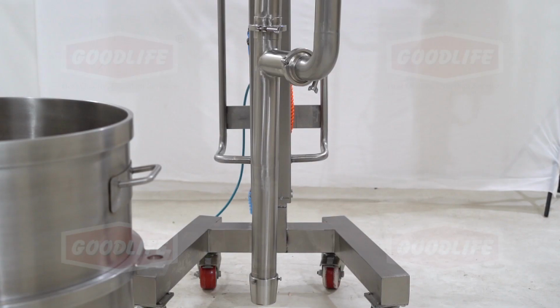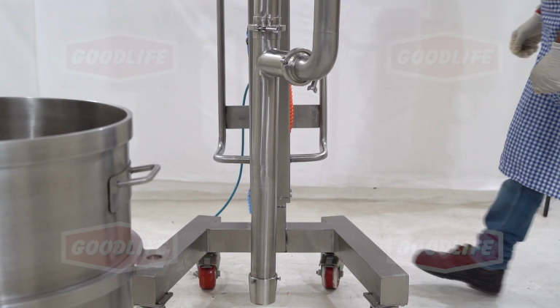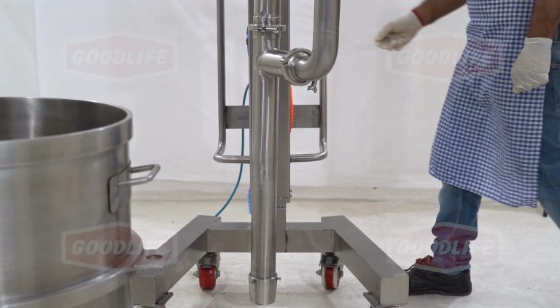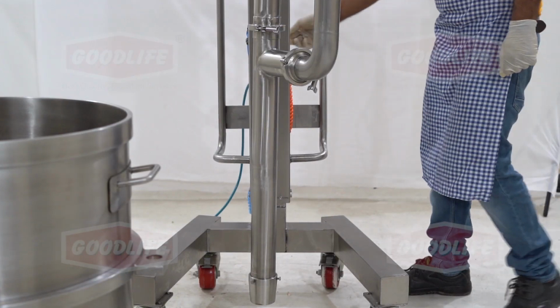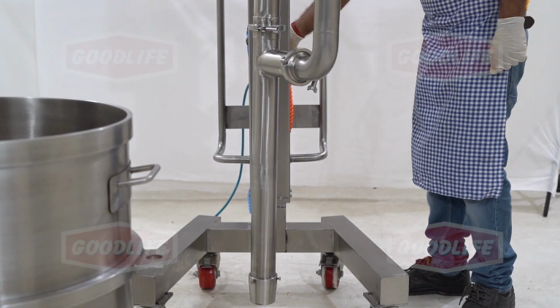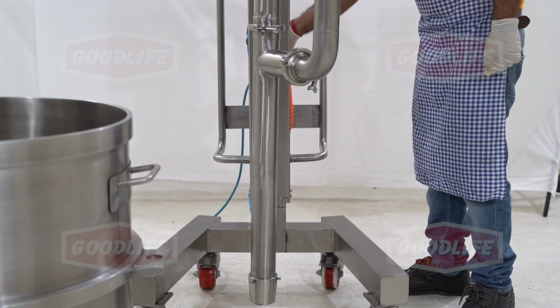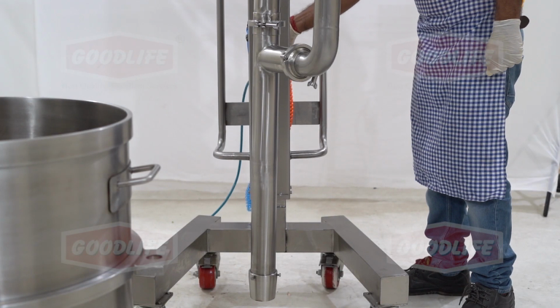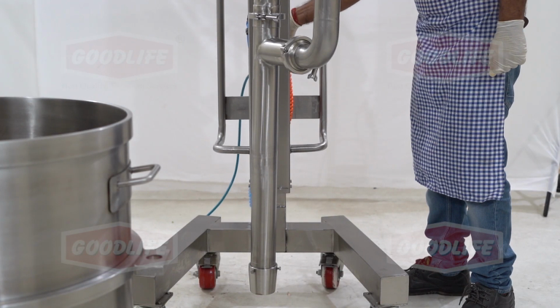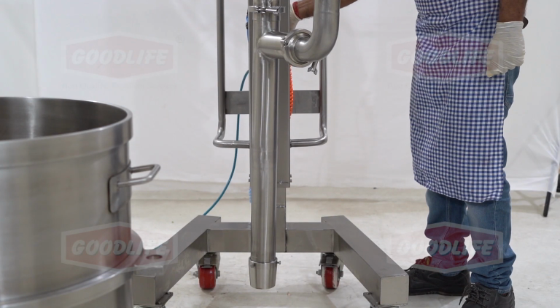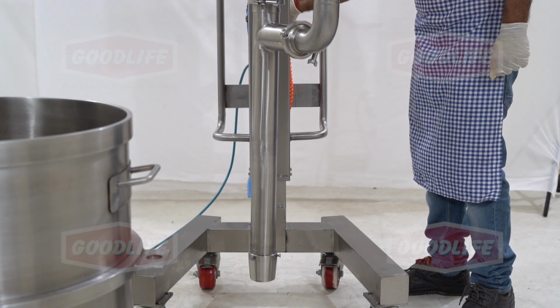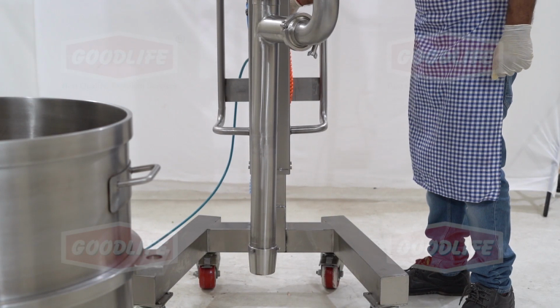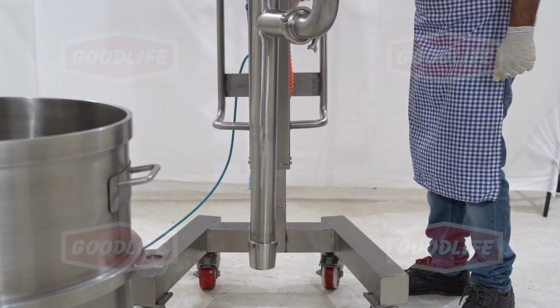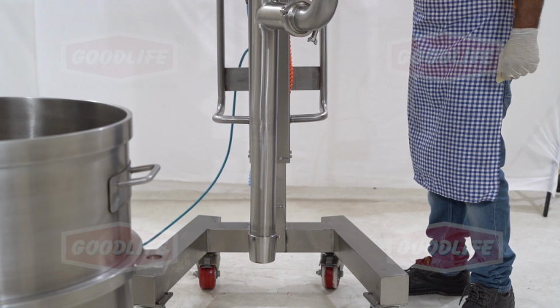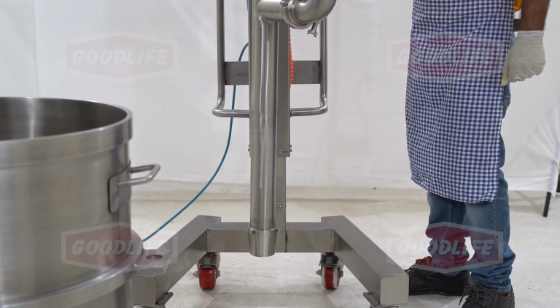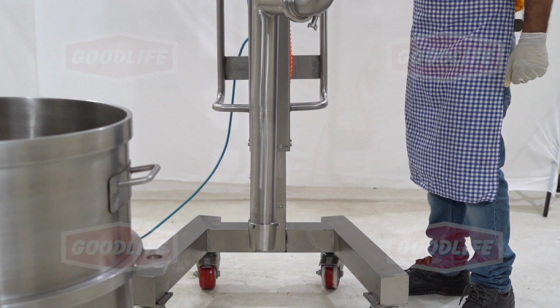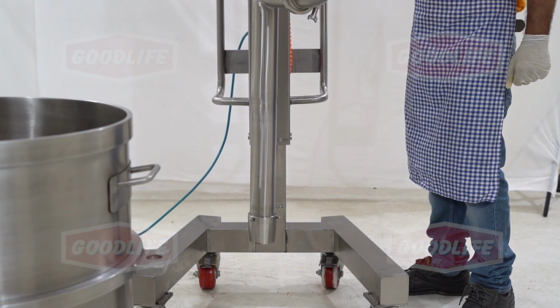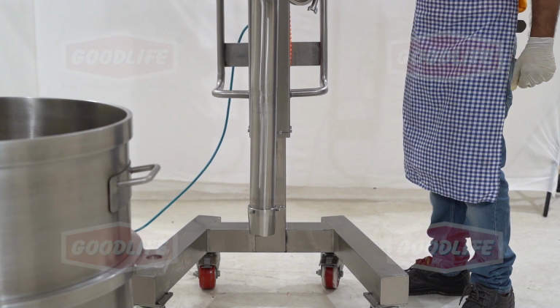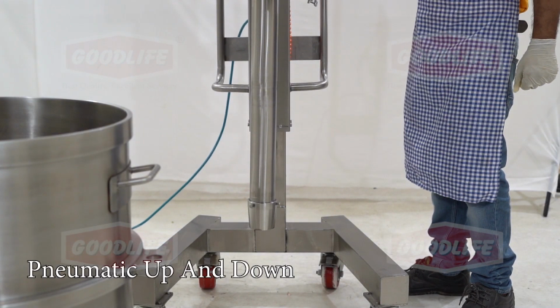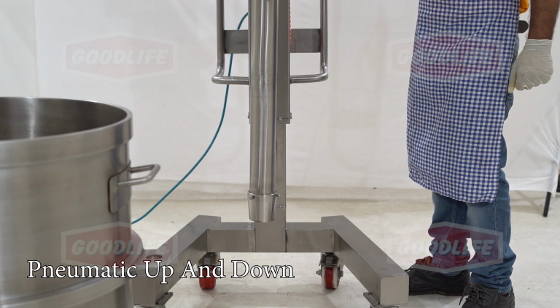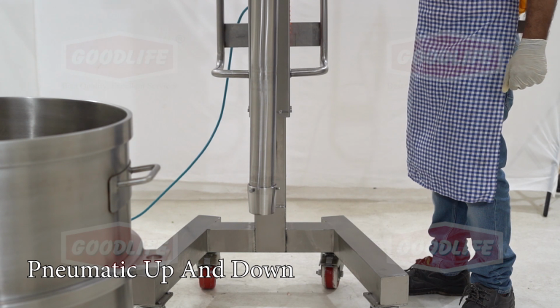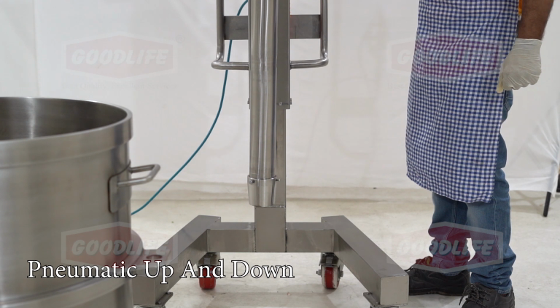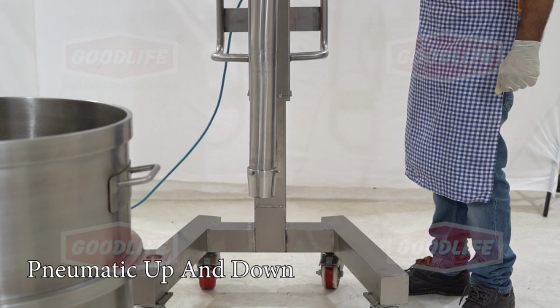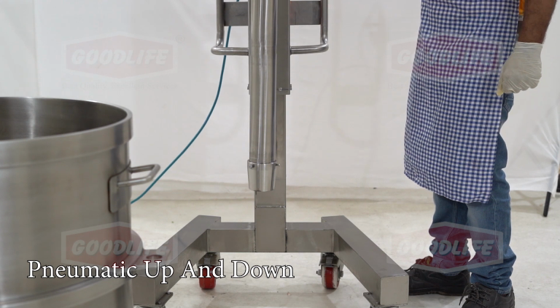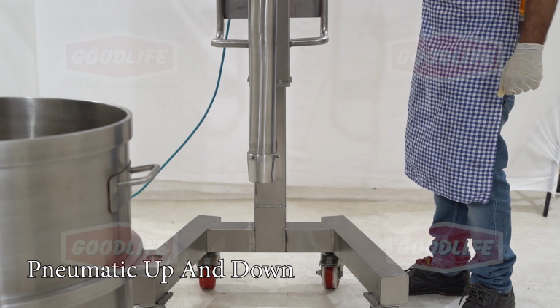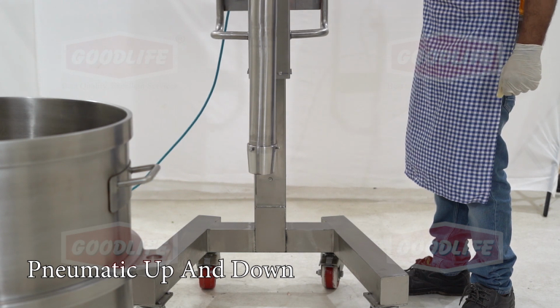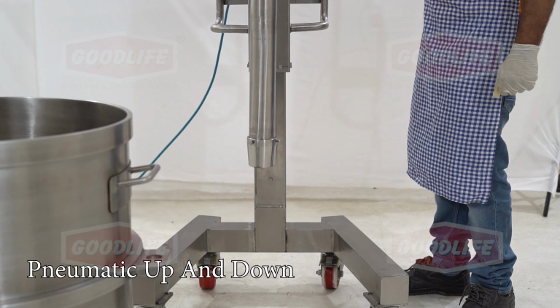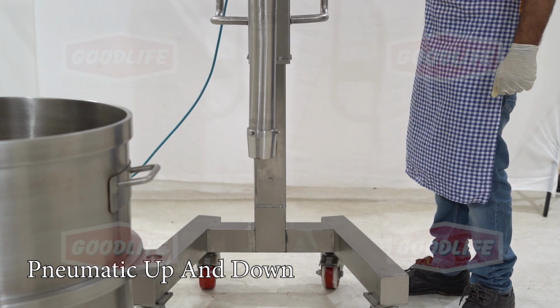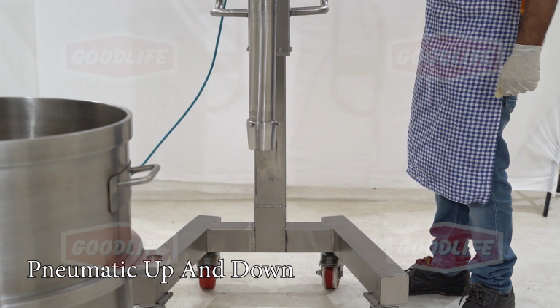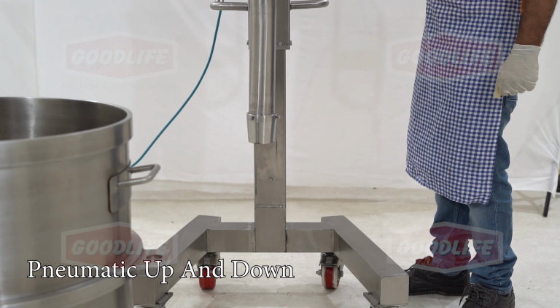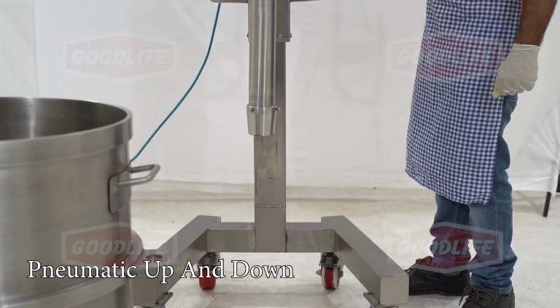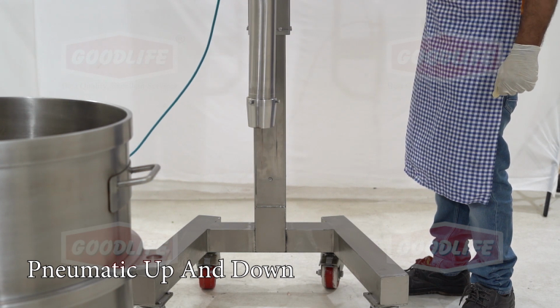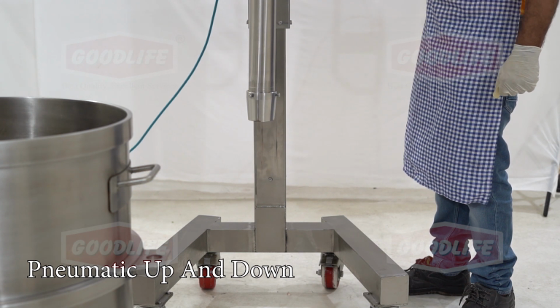The pump works on air pressure and its suction pipe can be moved up or down from the bowl by a lever switch.